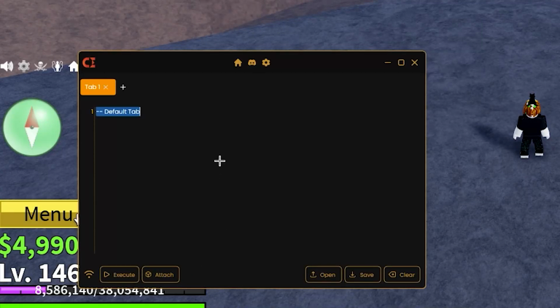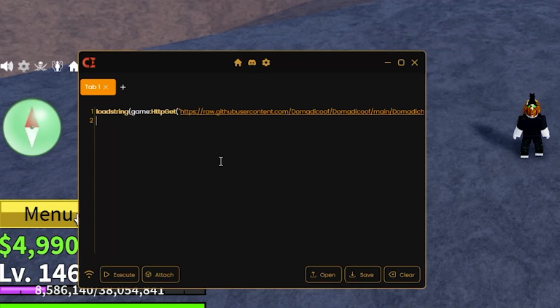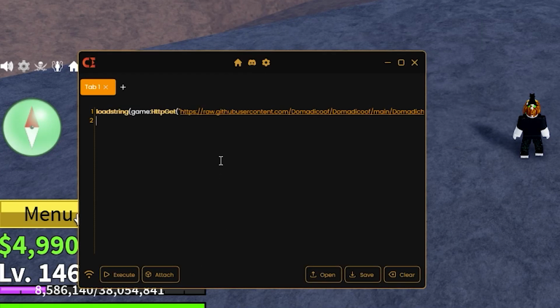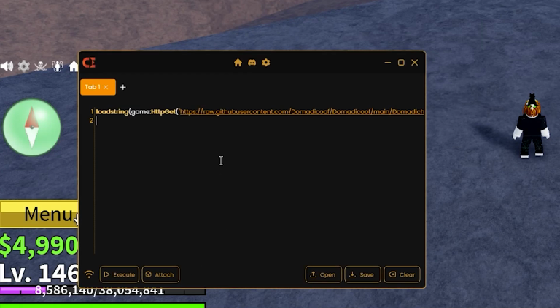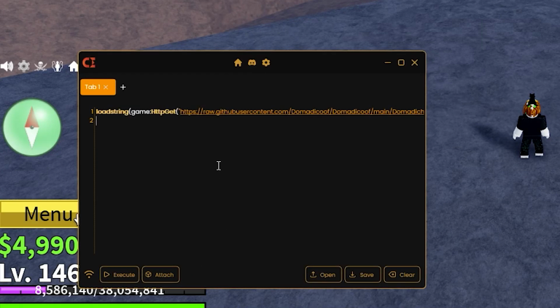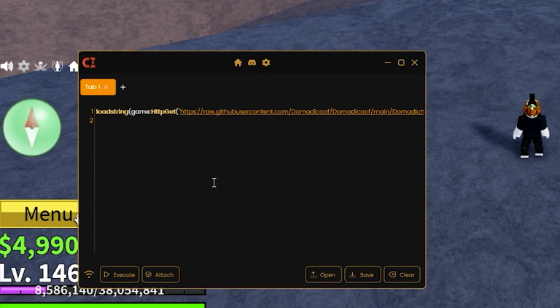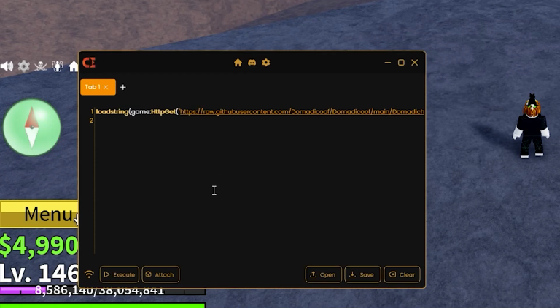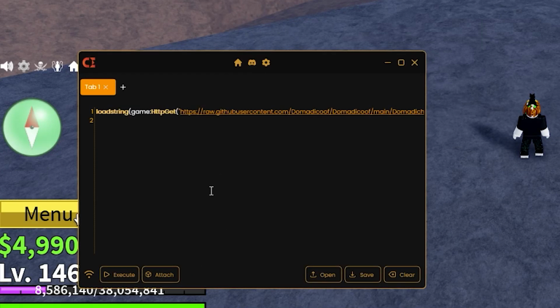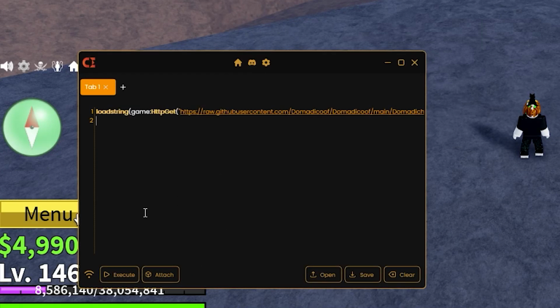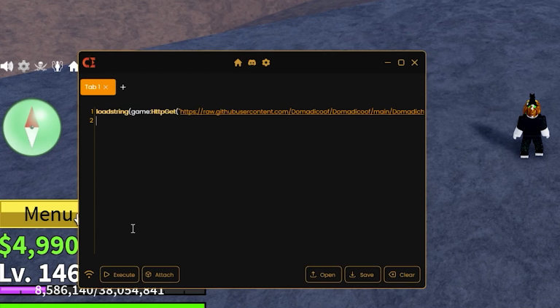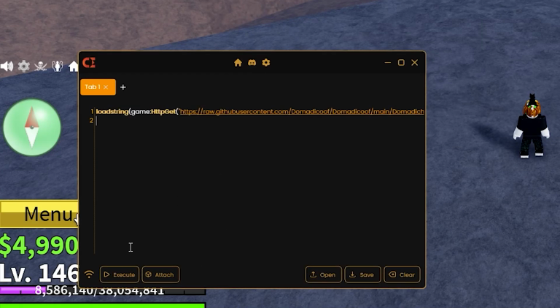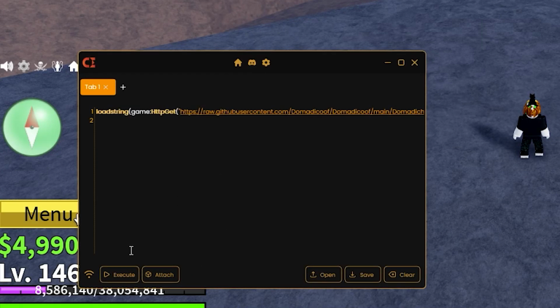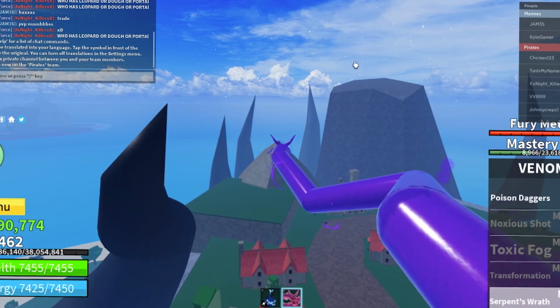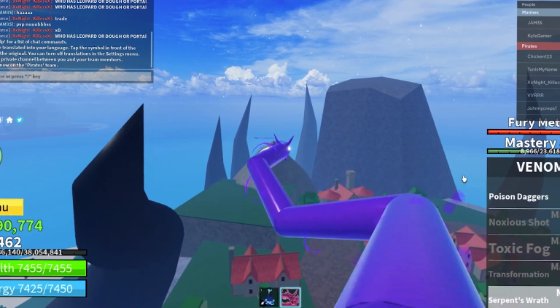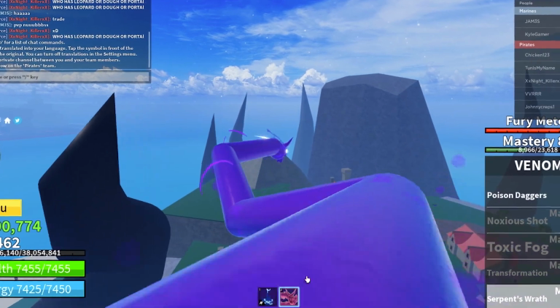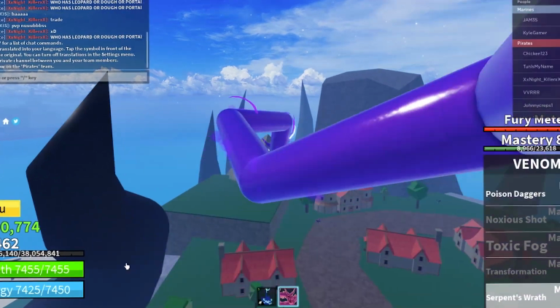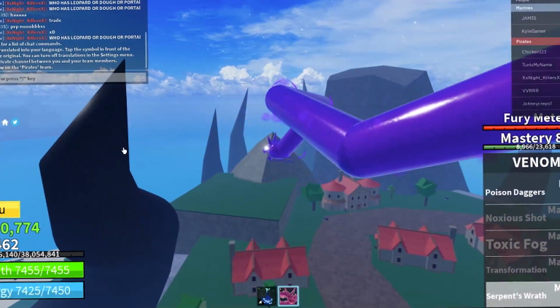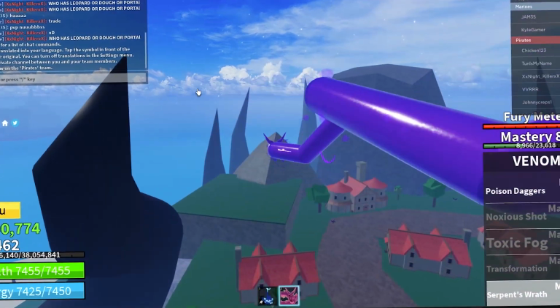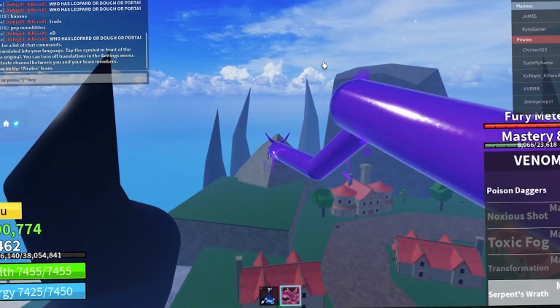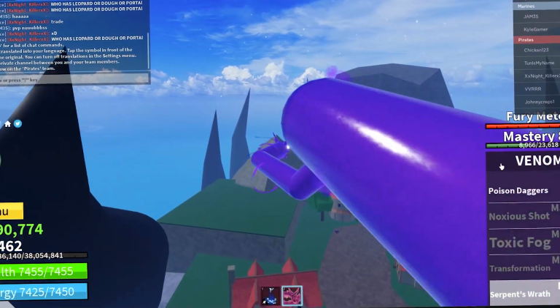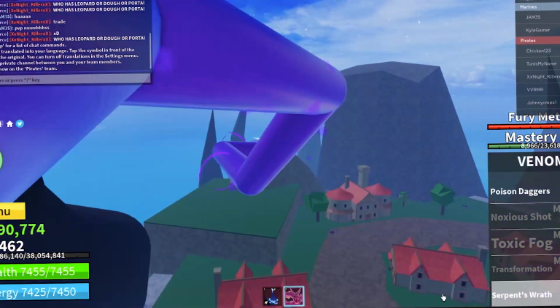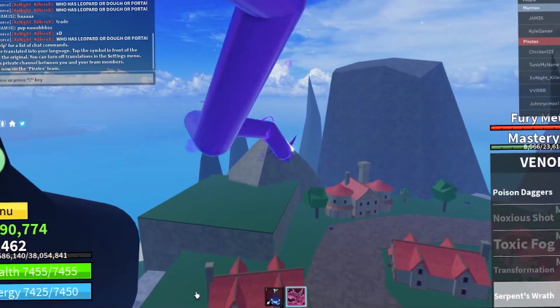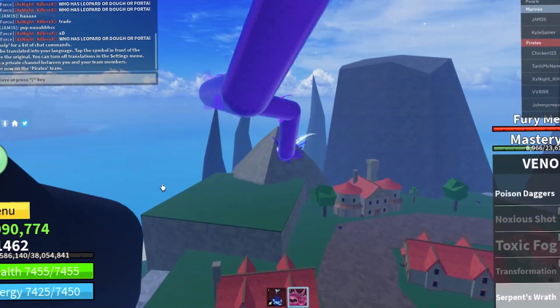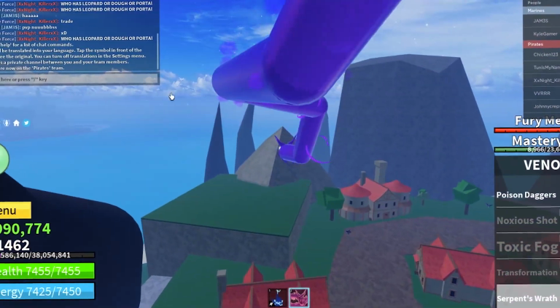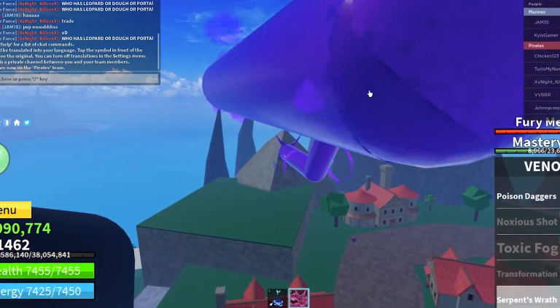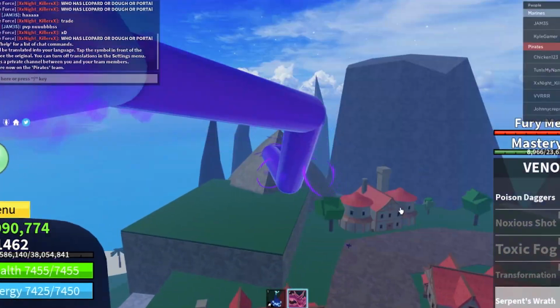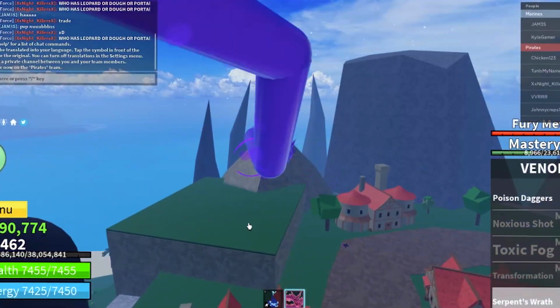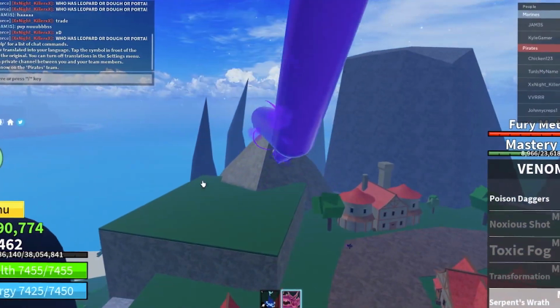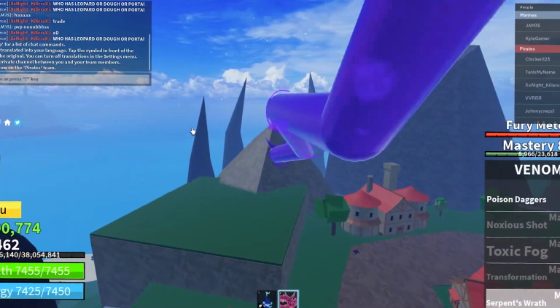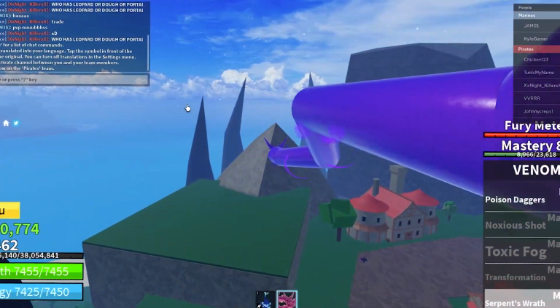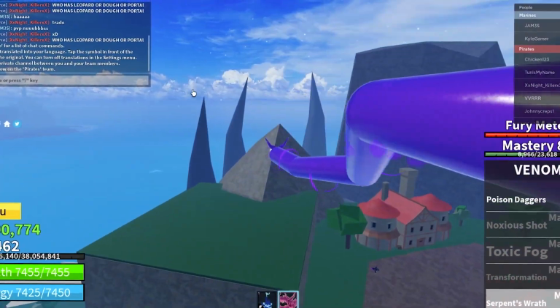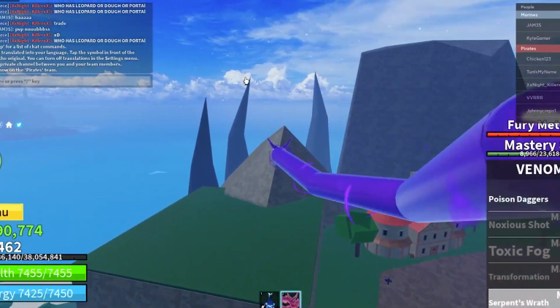Click Attach and Execute. And just like that, now I can auto-farm on my favorite game BloxFruits.